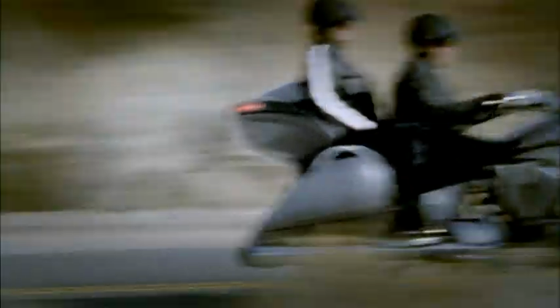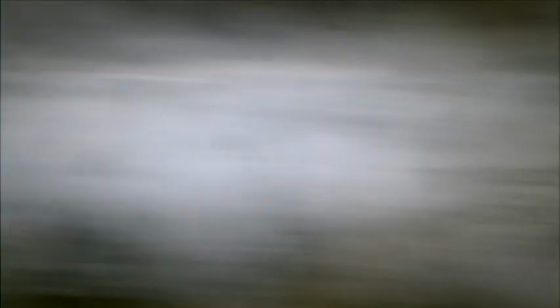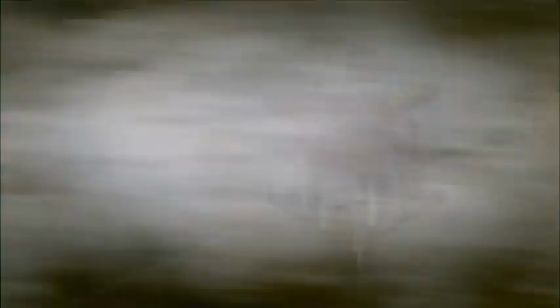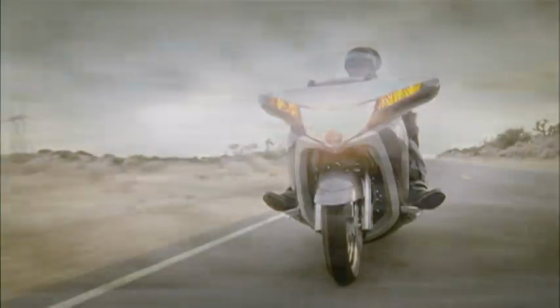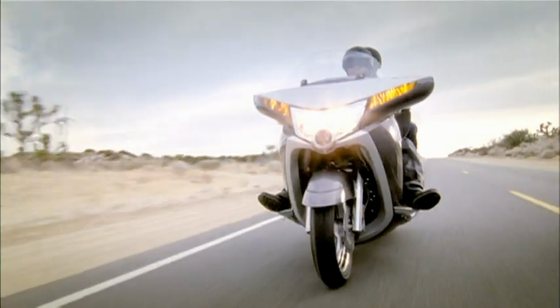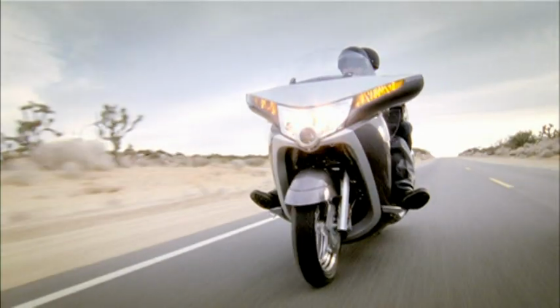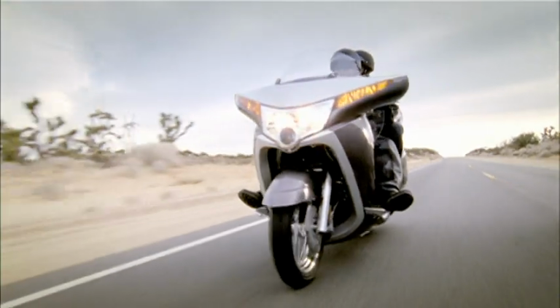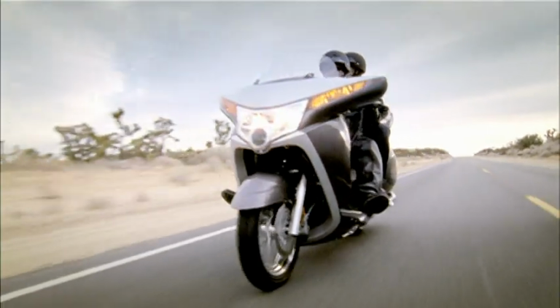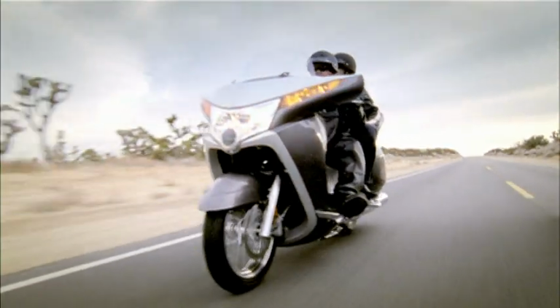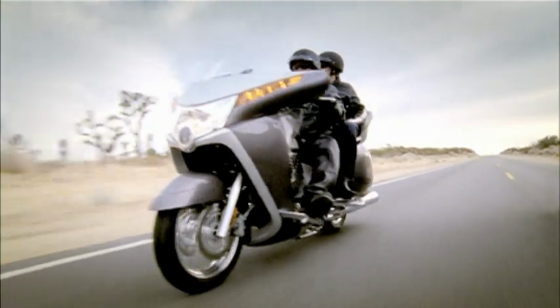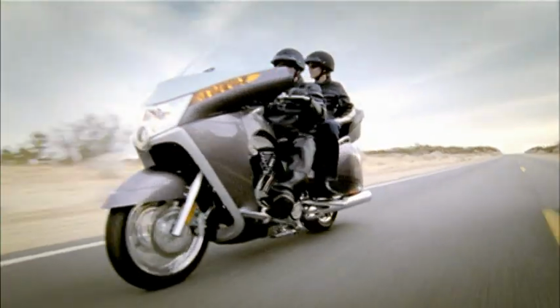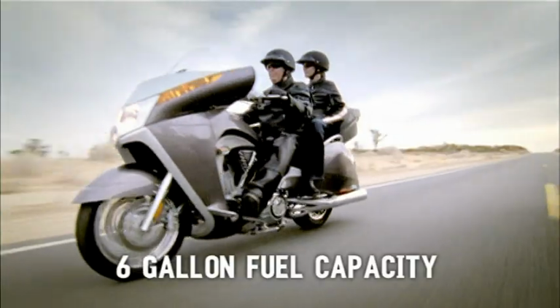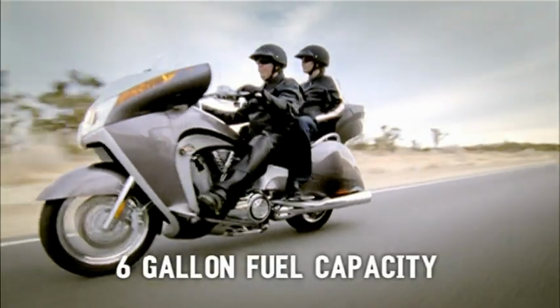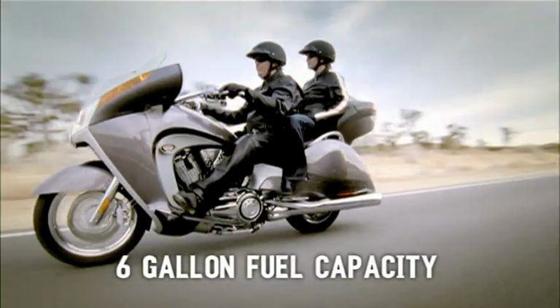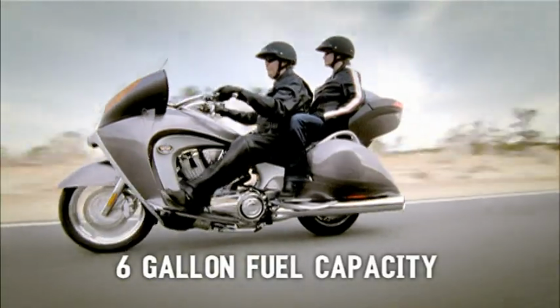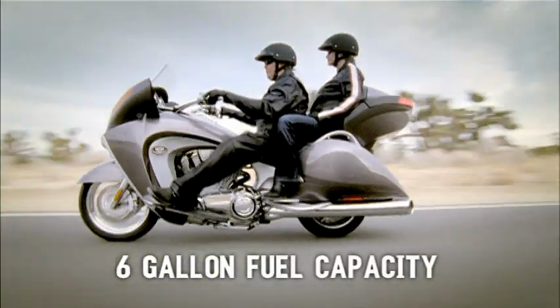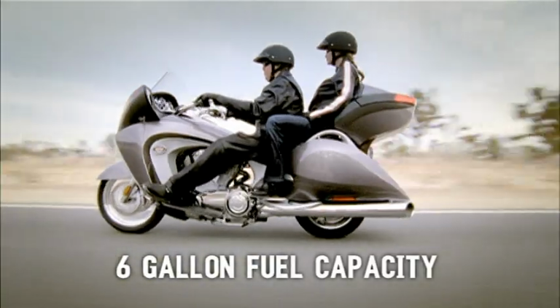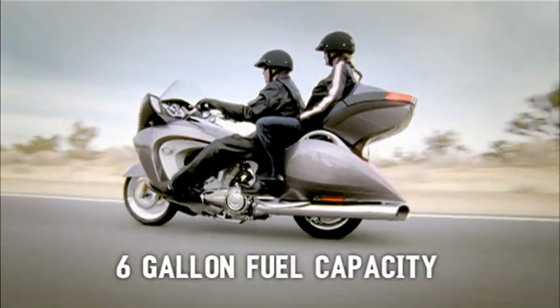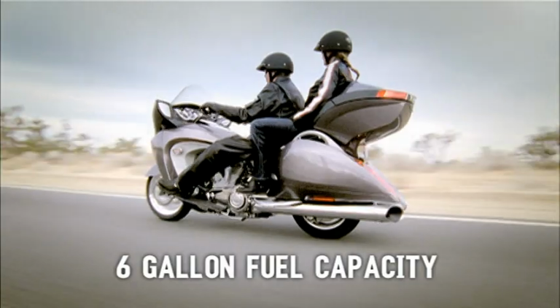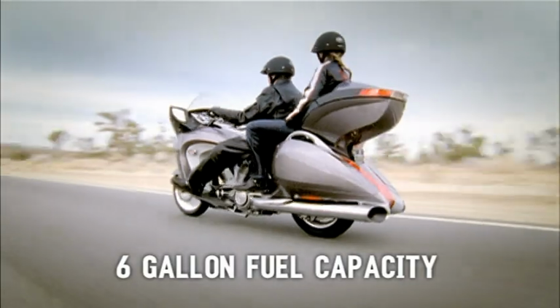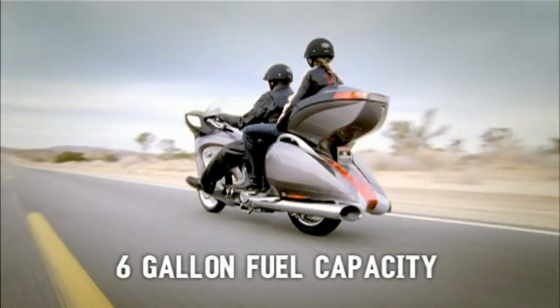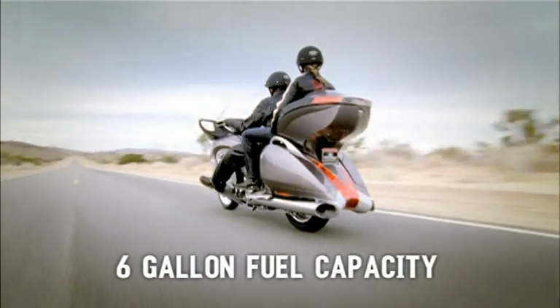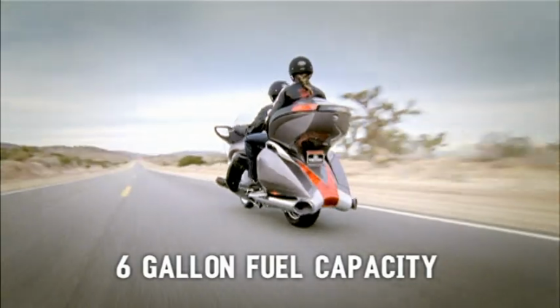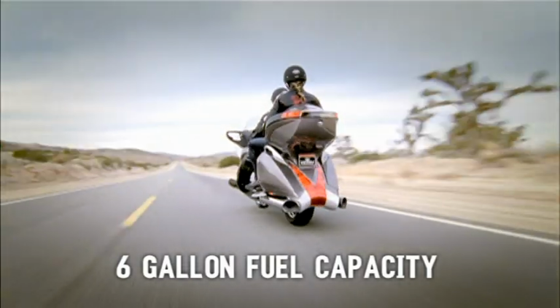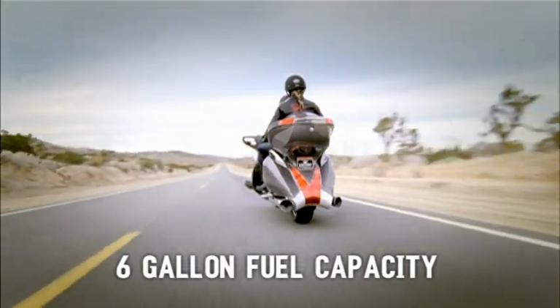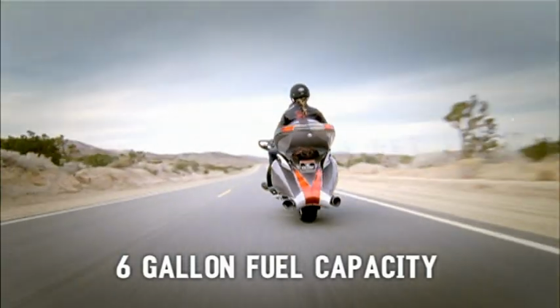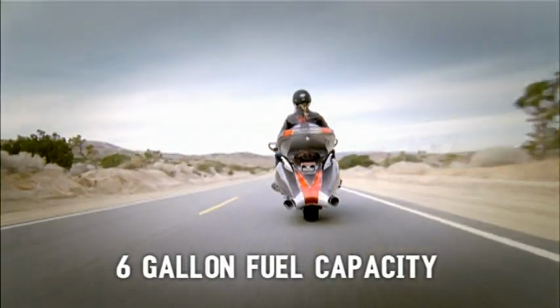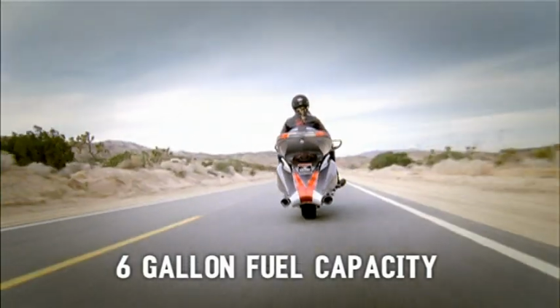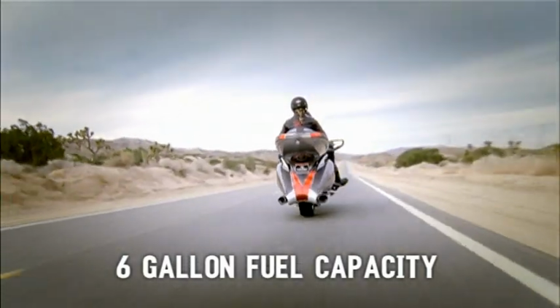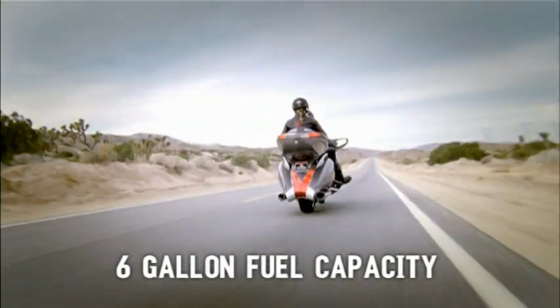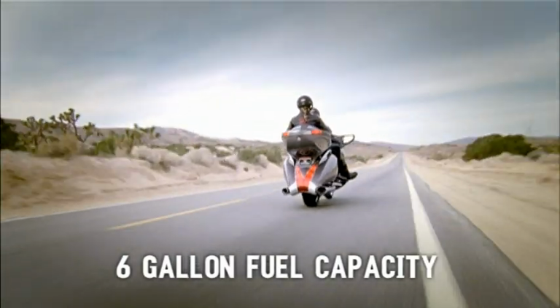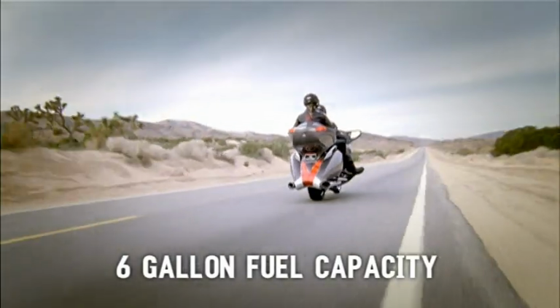The Victory Vision is designed with six gallons of fuel to make that 200 plus miles between fuel stops, so you can enjoy your ride.